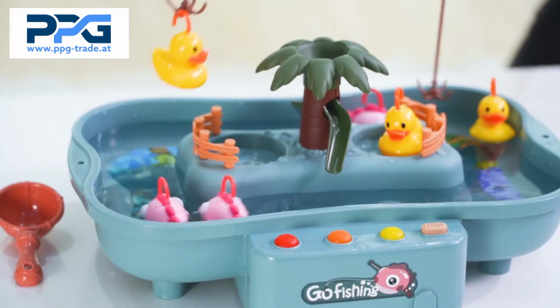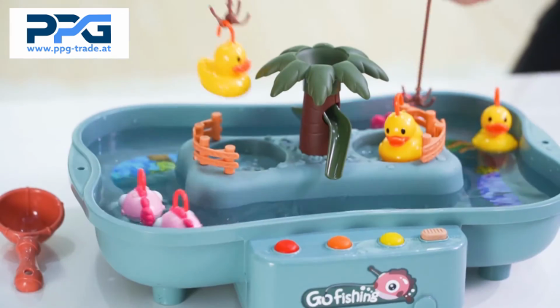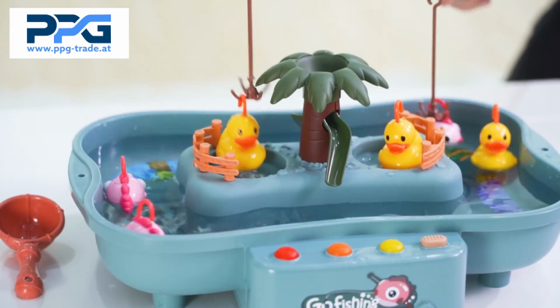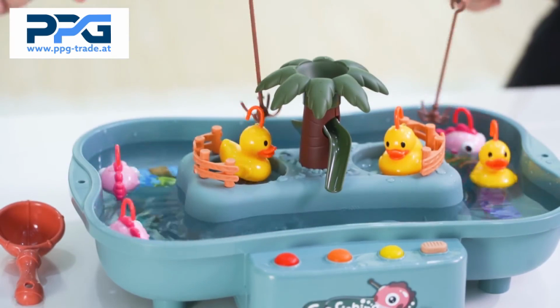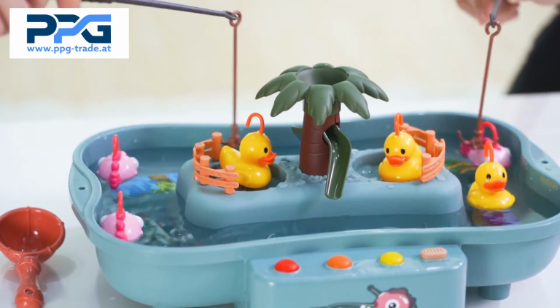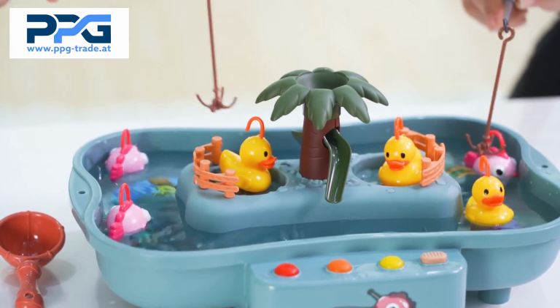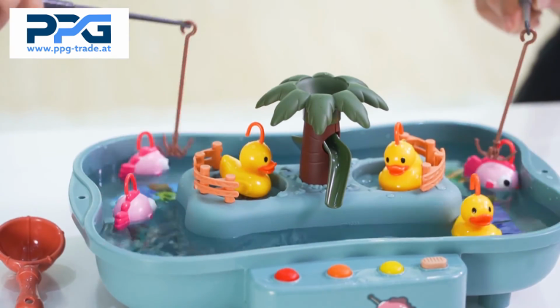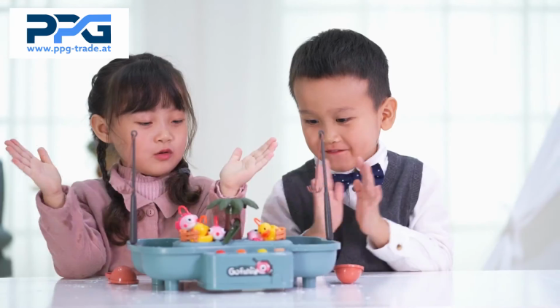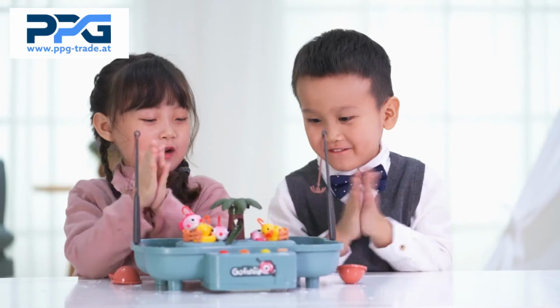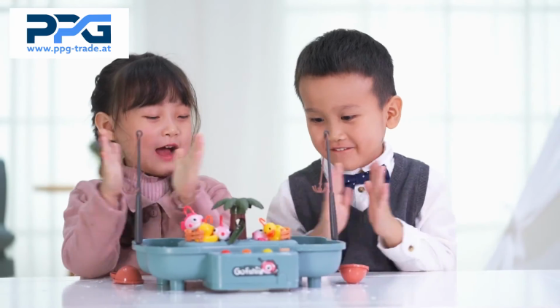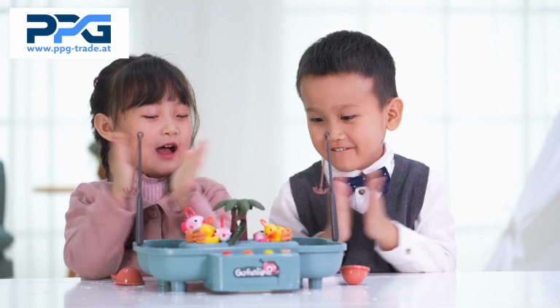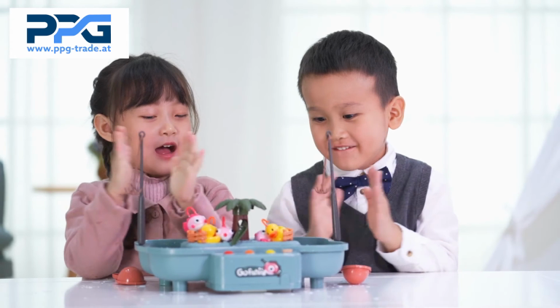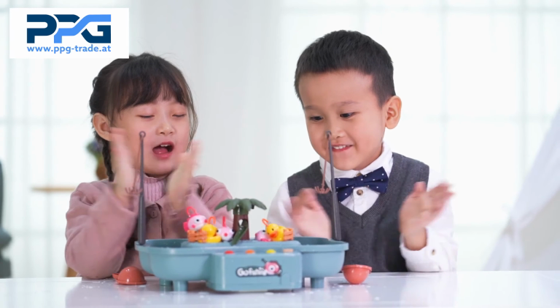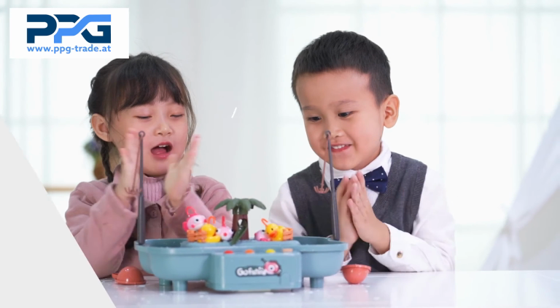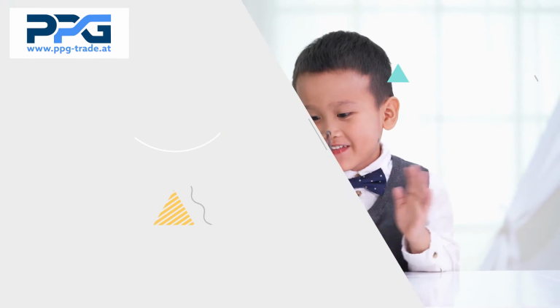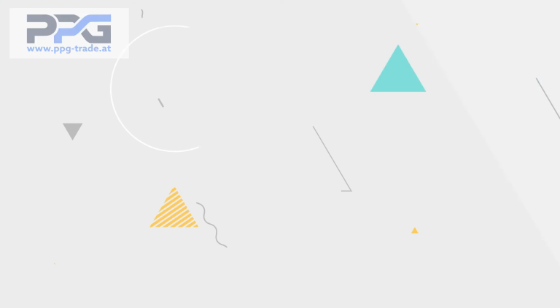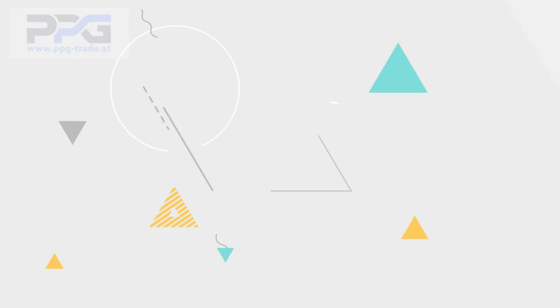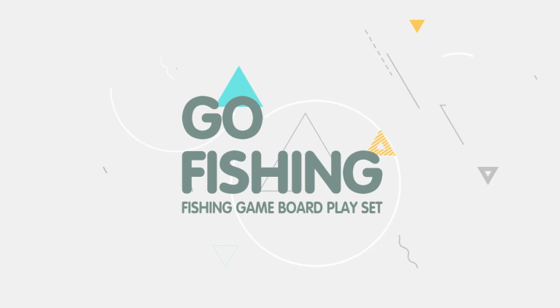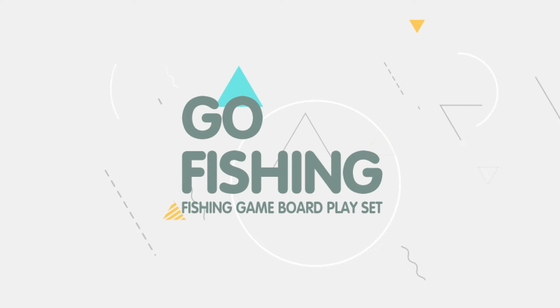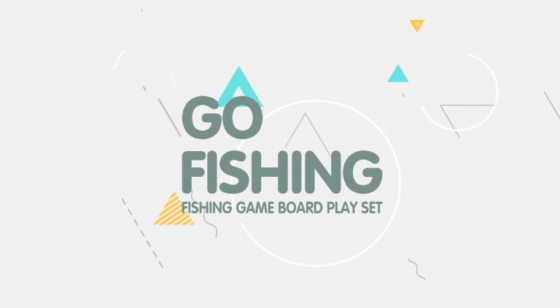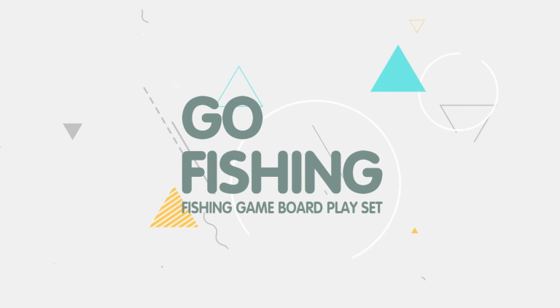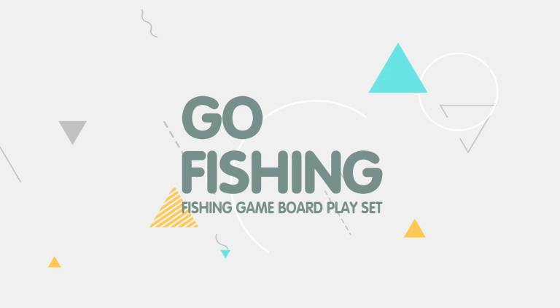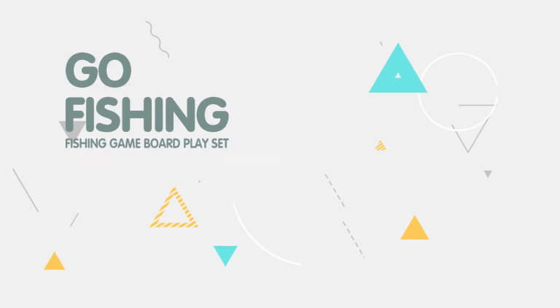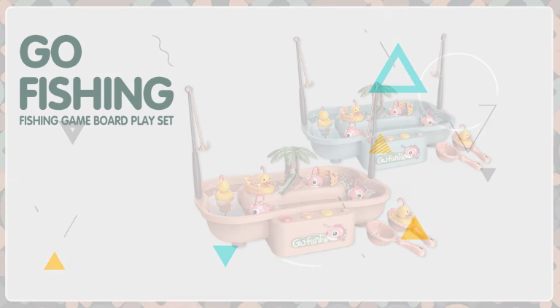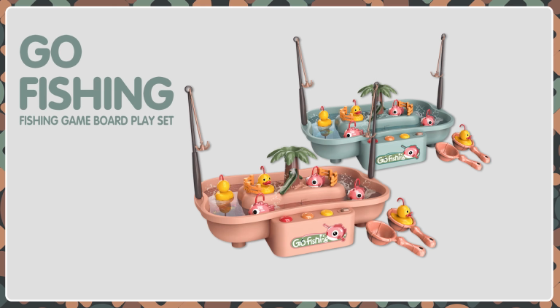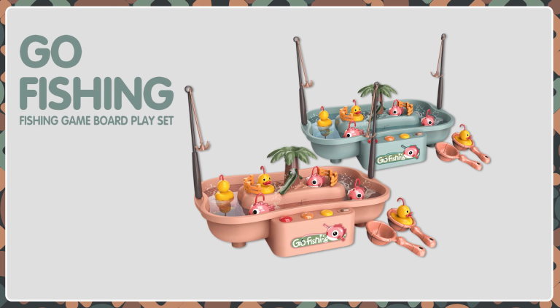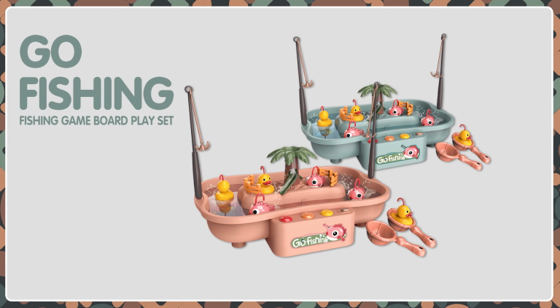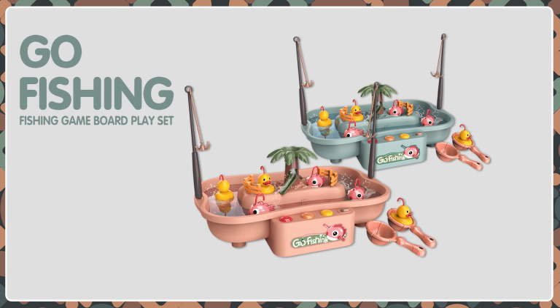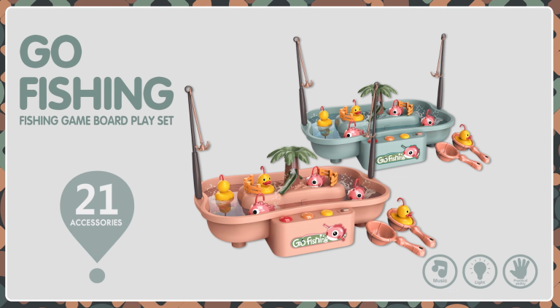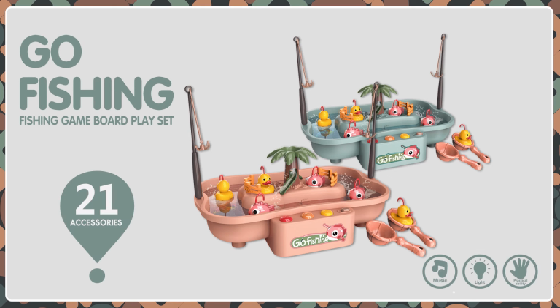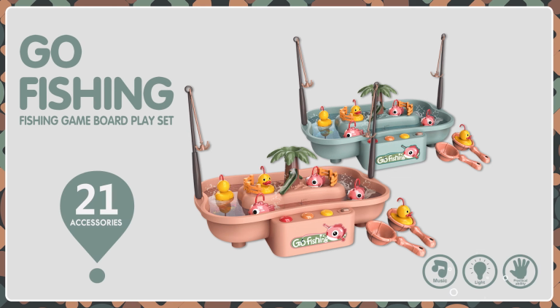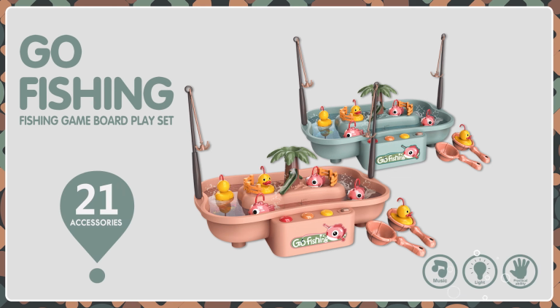Enjoy splashing in the water! Electric Cycling Fishing Set.